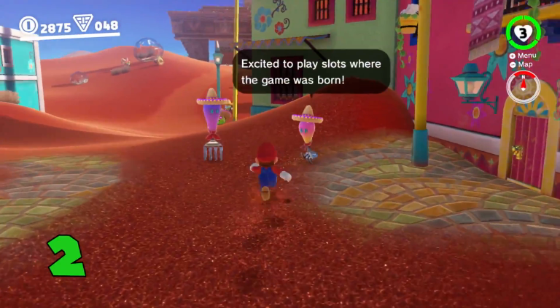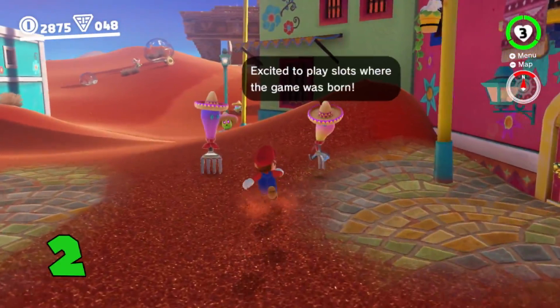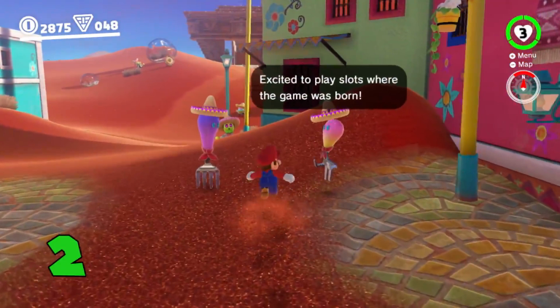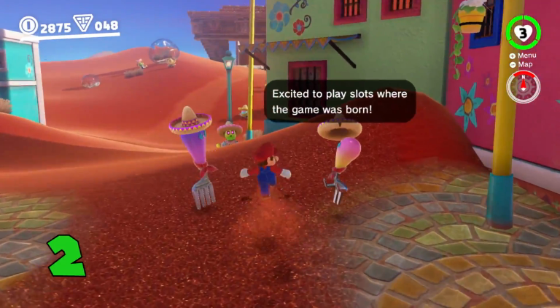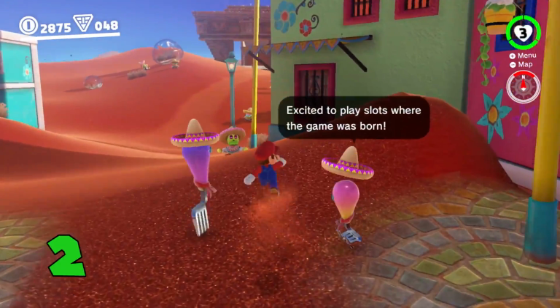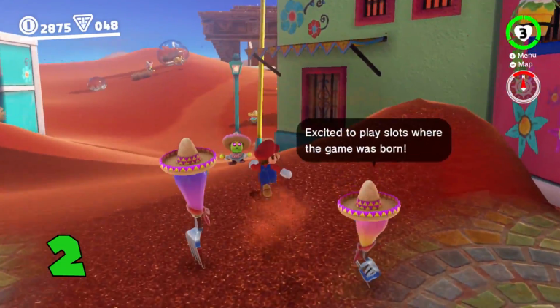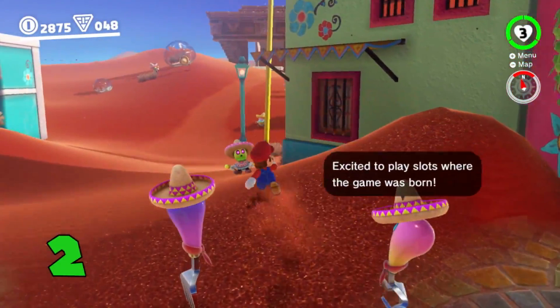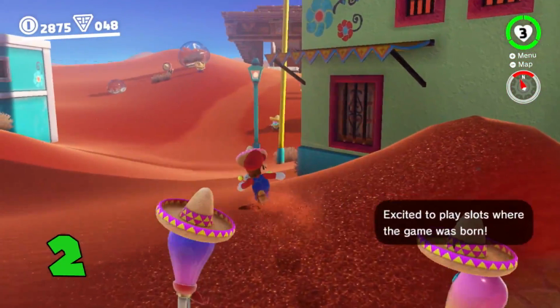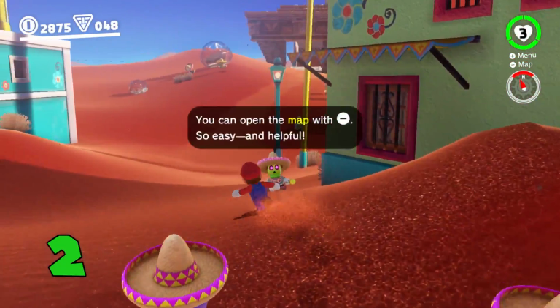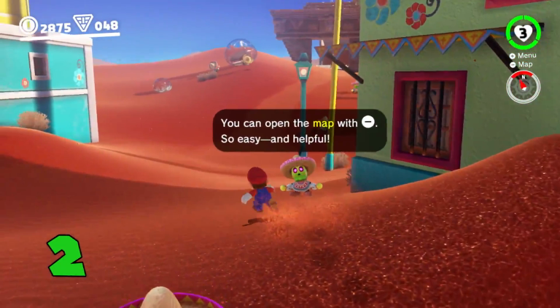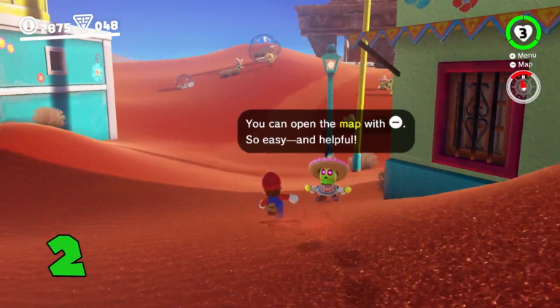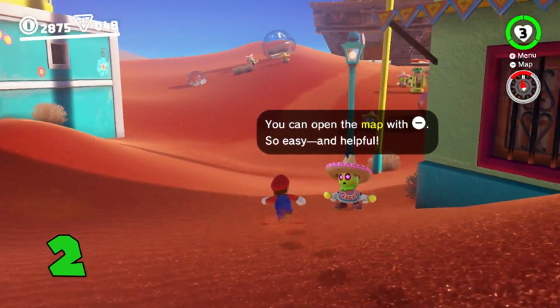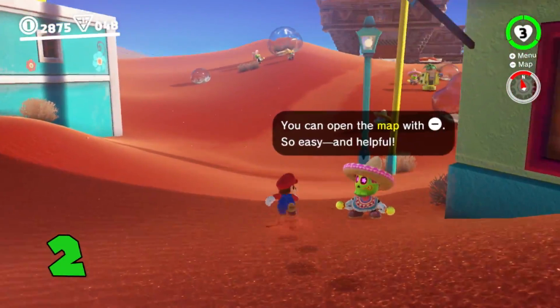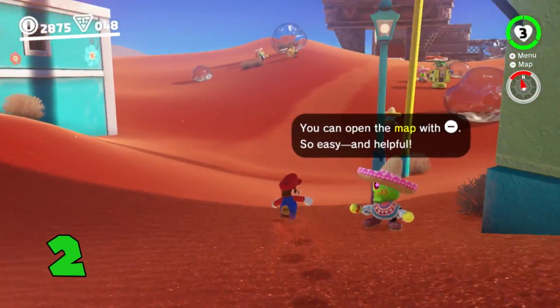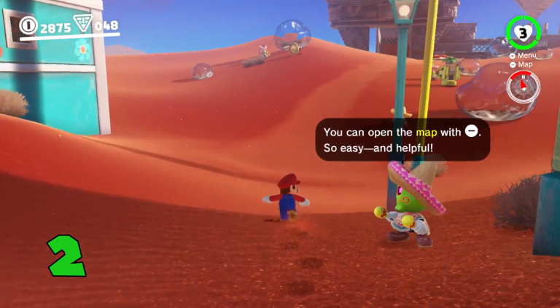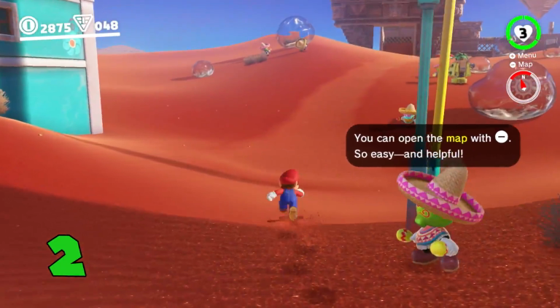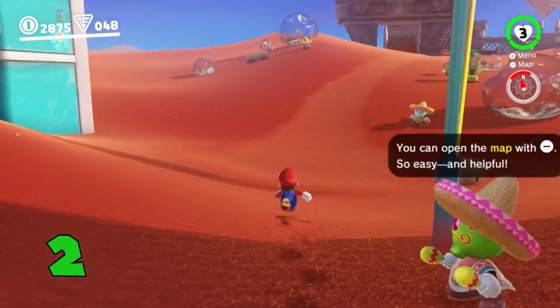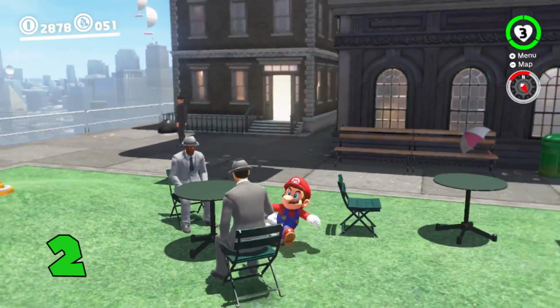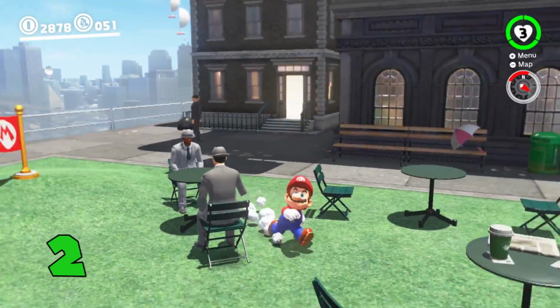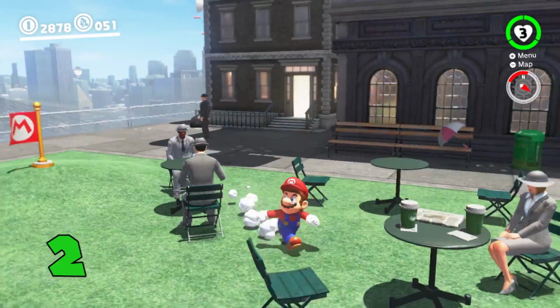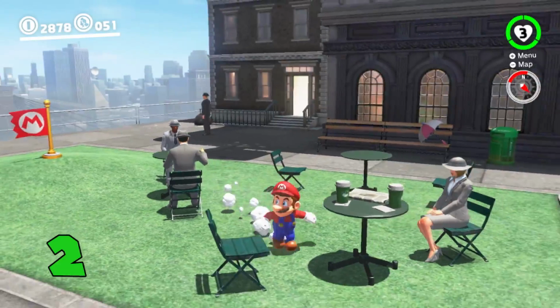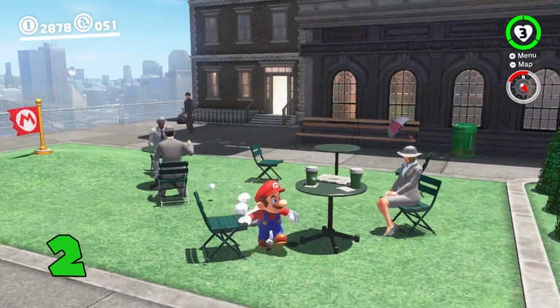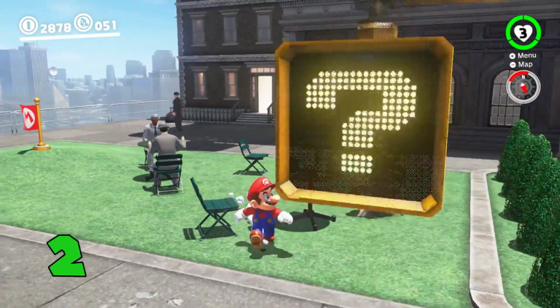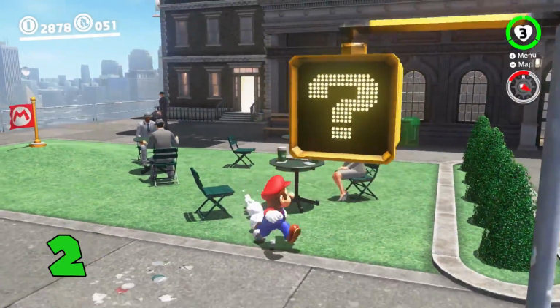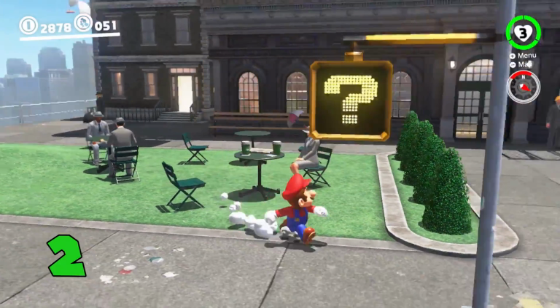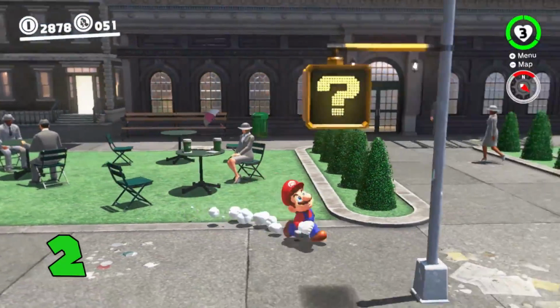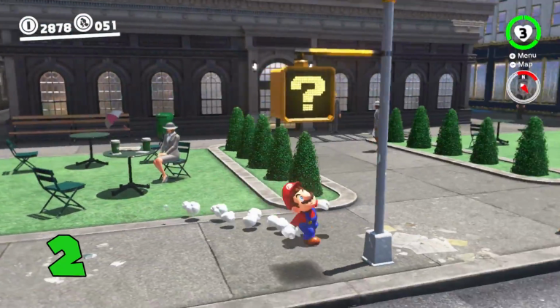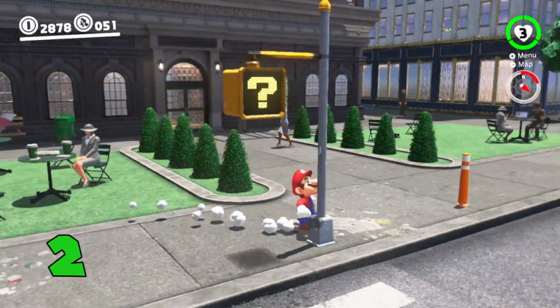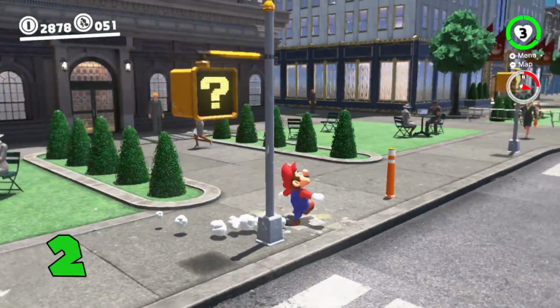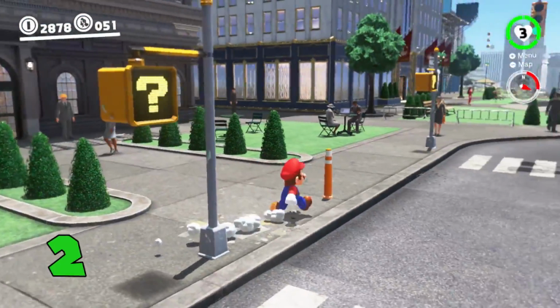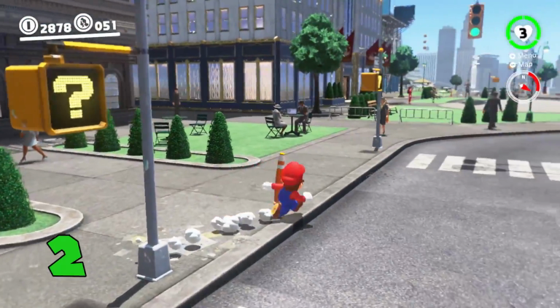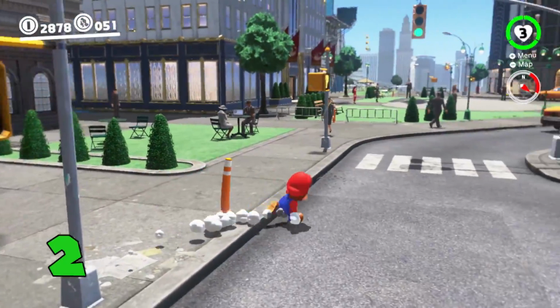When you approach an NPC or an item of interest, Mario will turn his head to look at them. Good looking out, Mario!